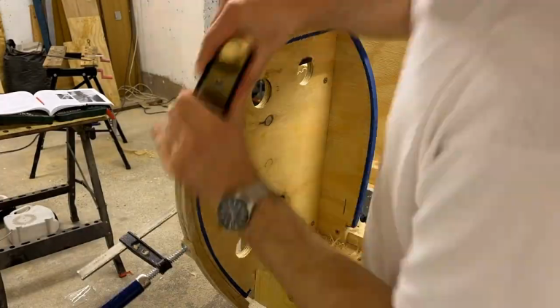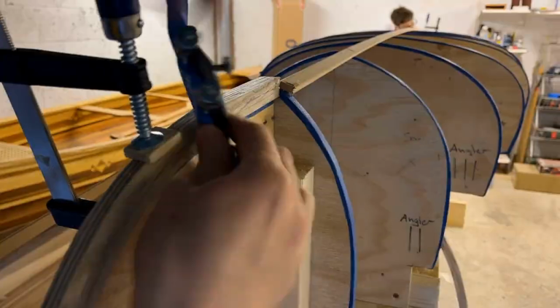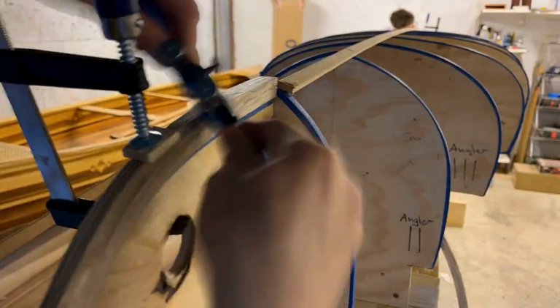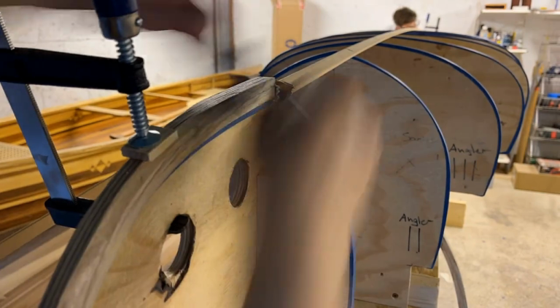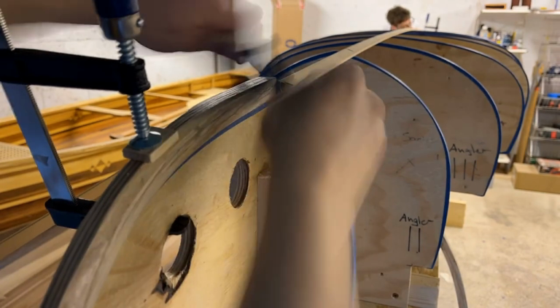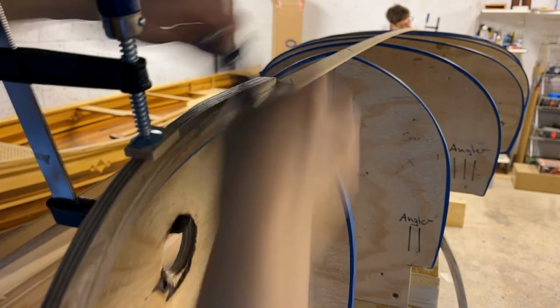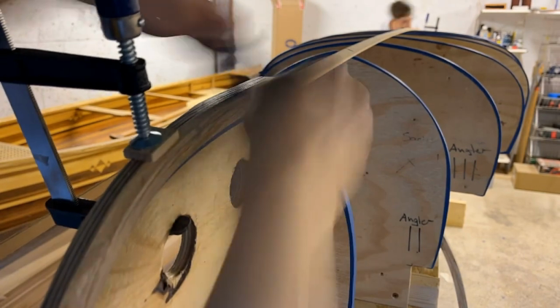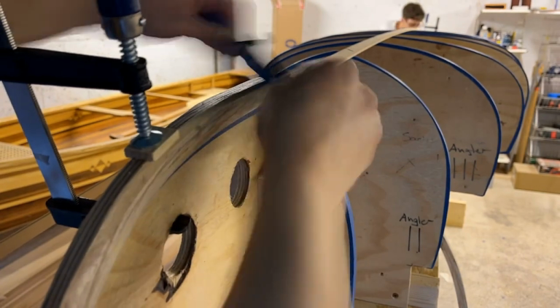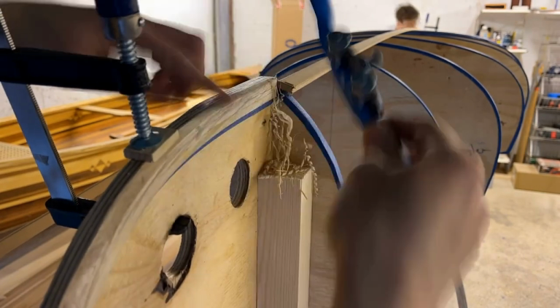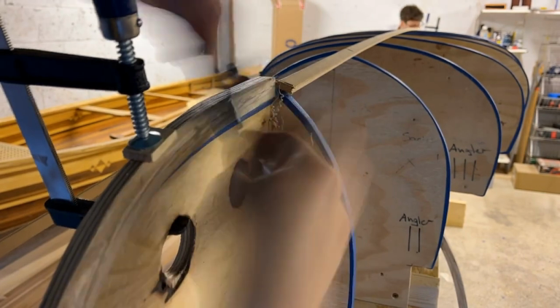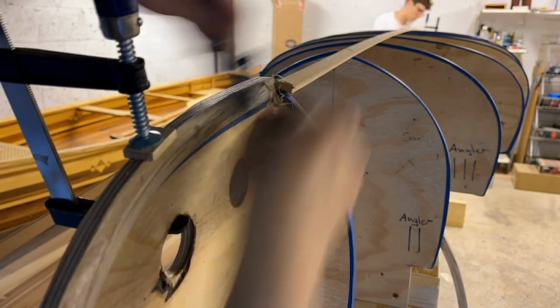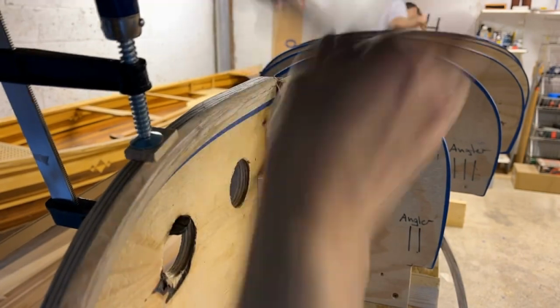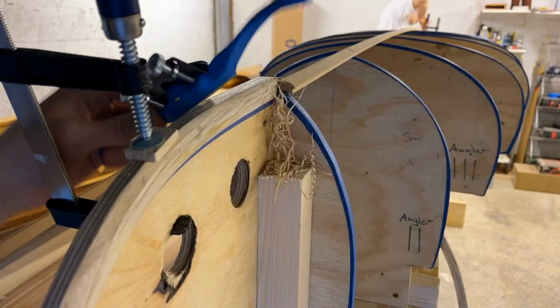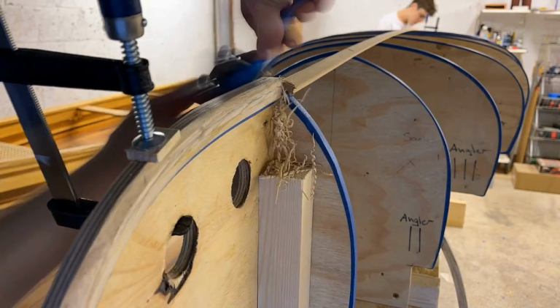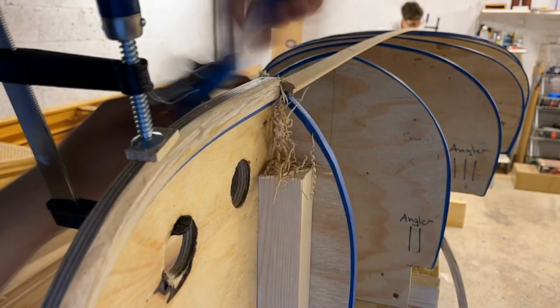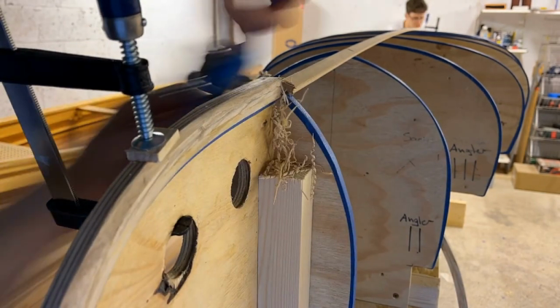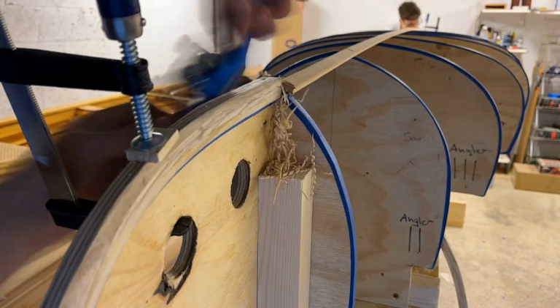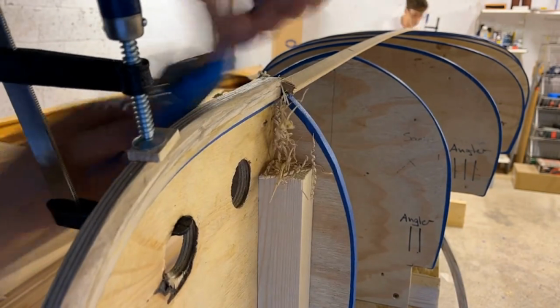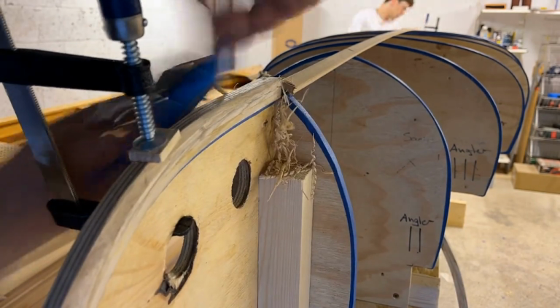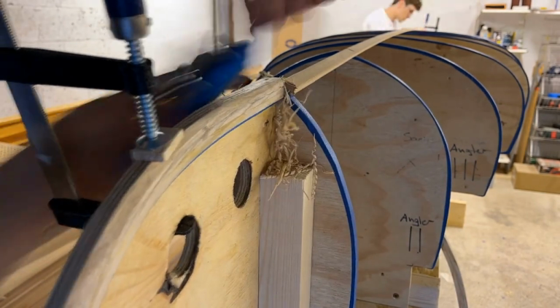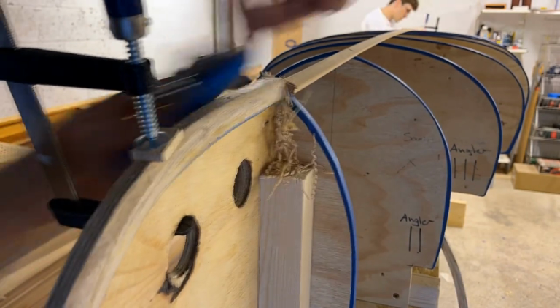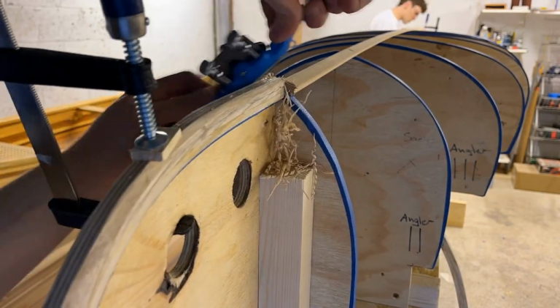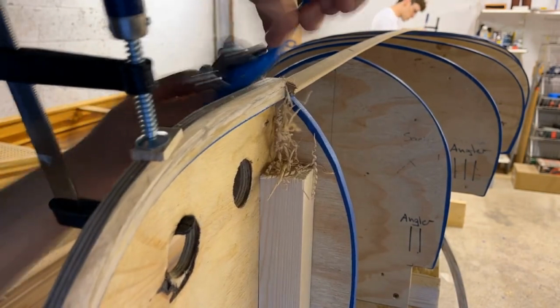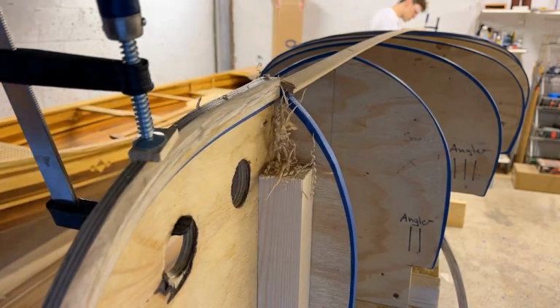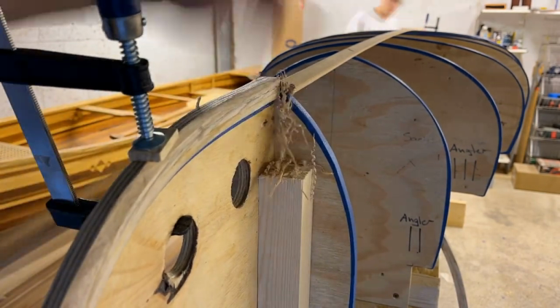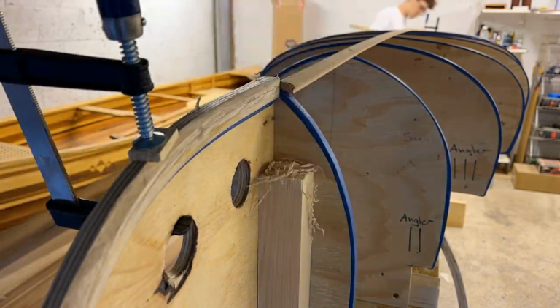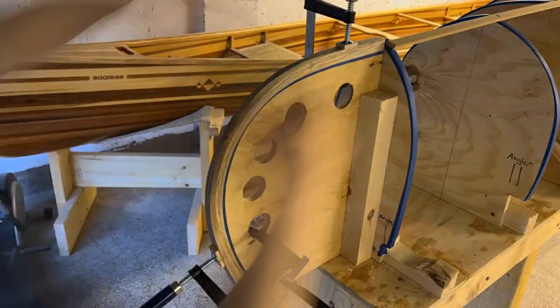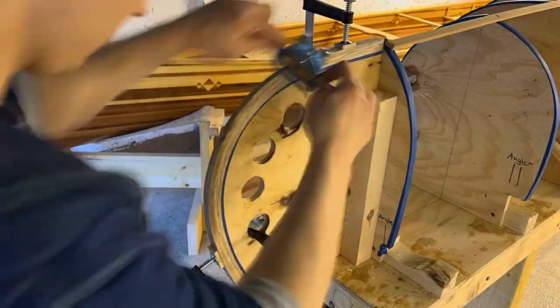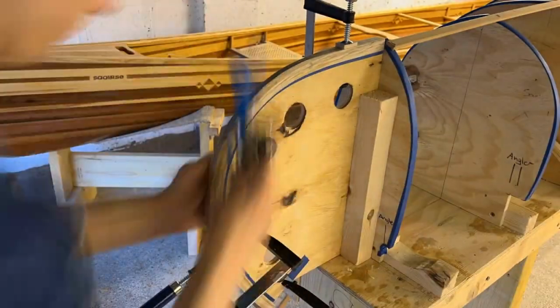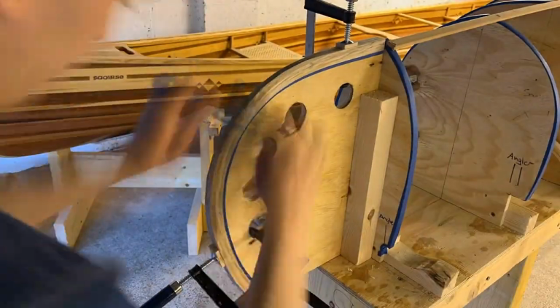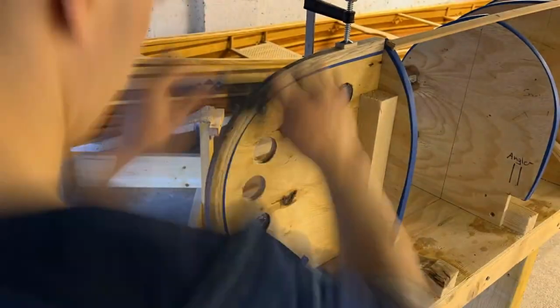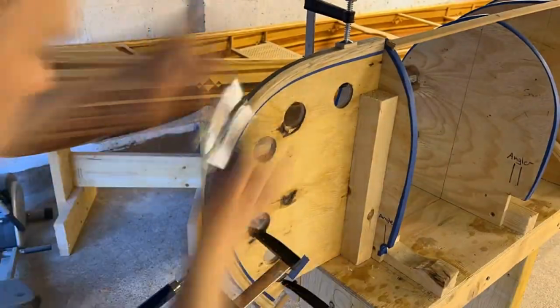Before the strips are attached, the stem must be shaped to match the angle at which the strips approach.